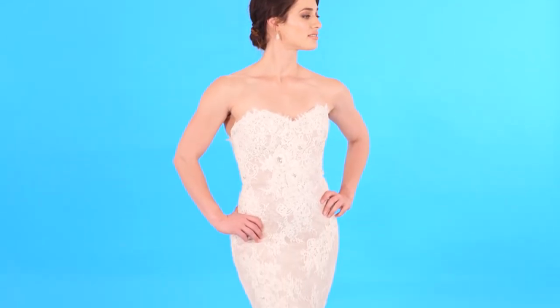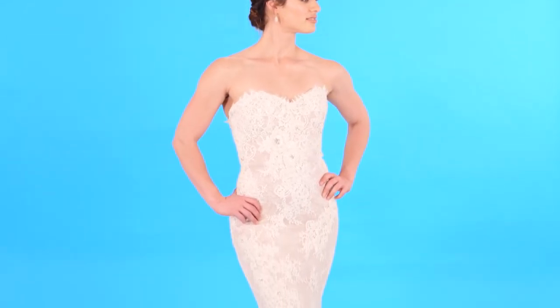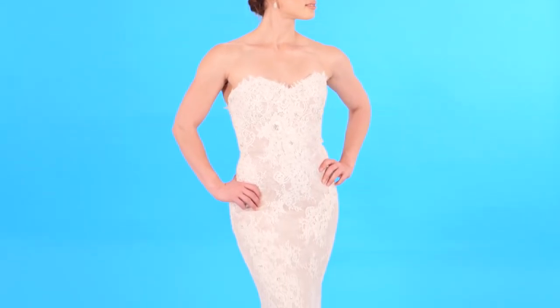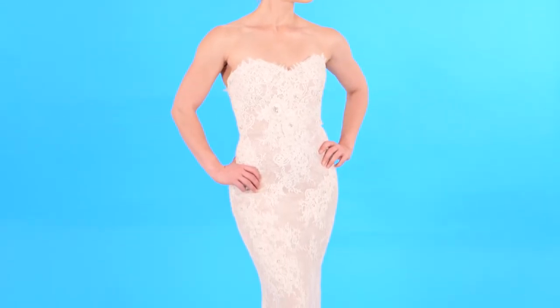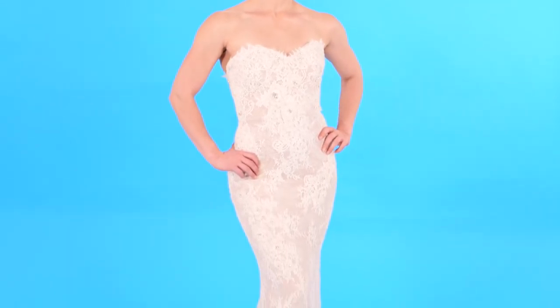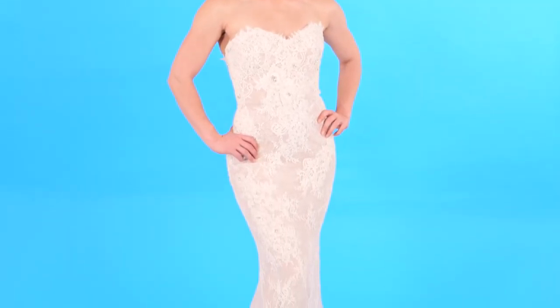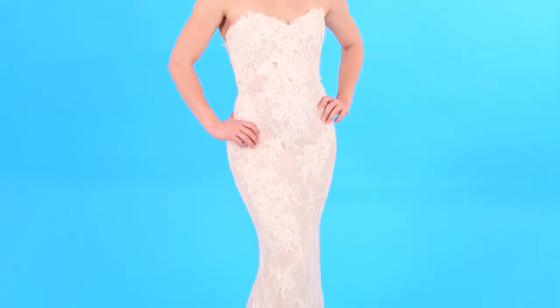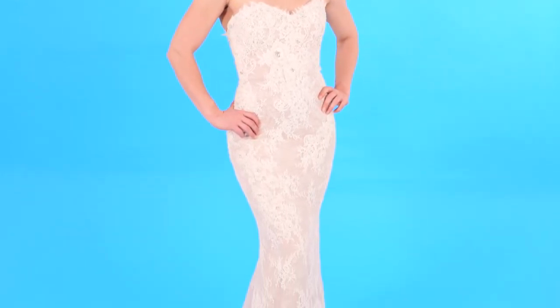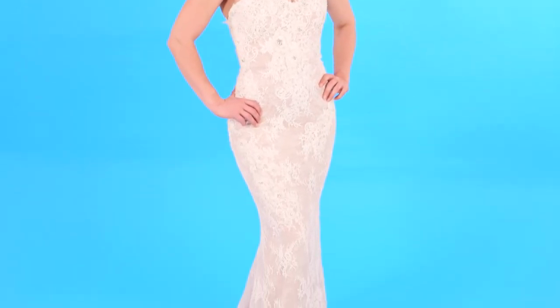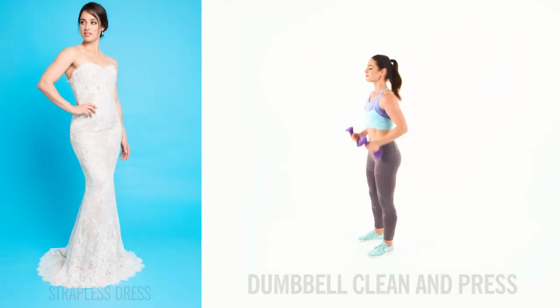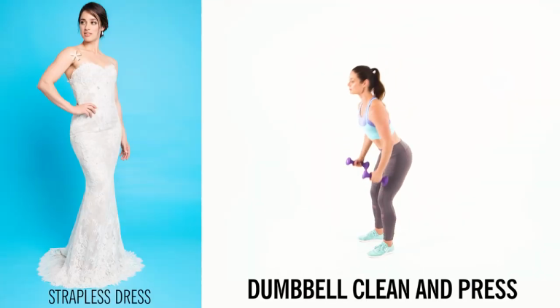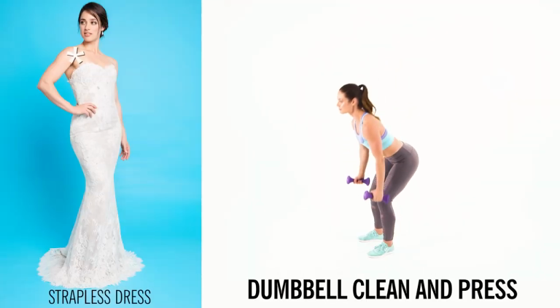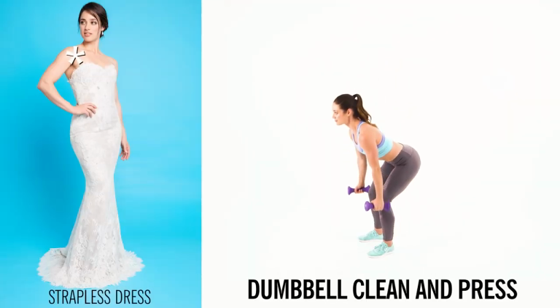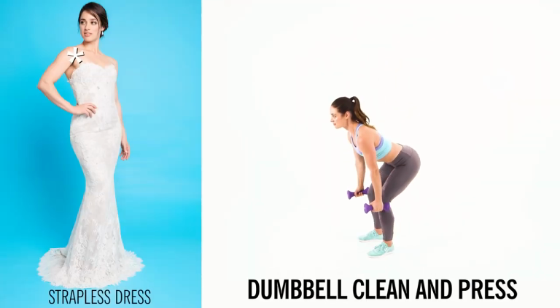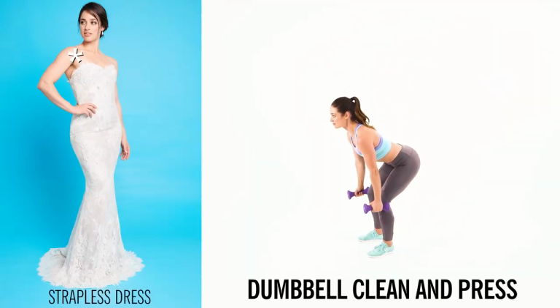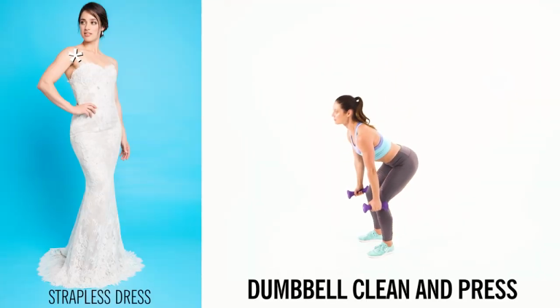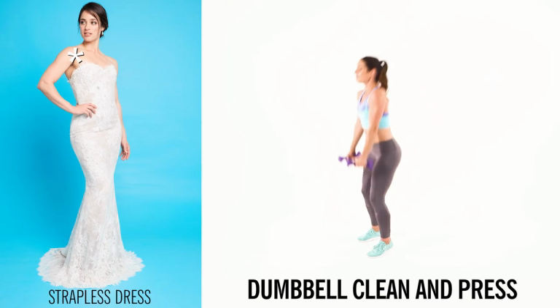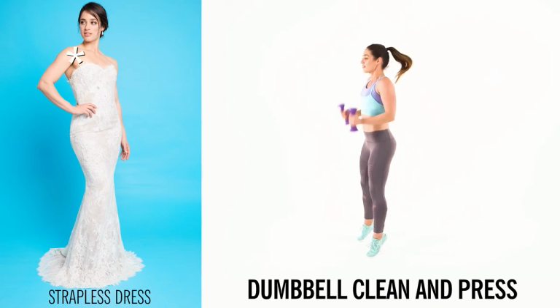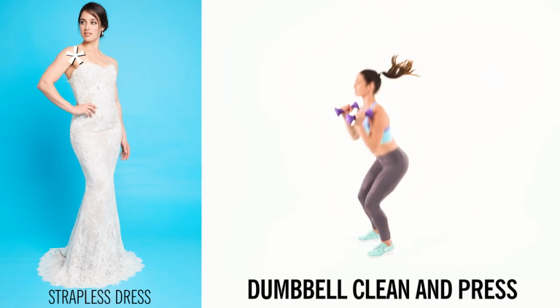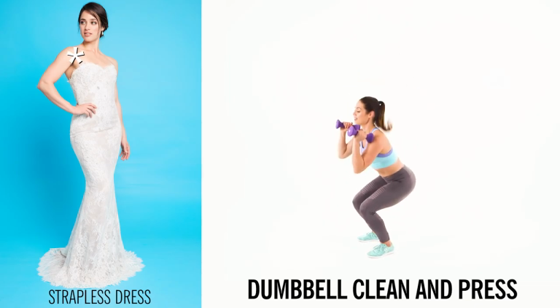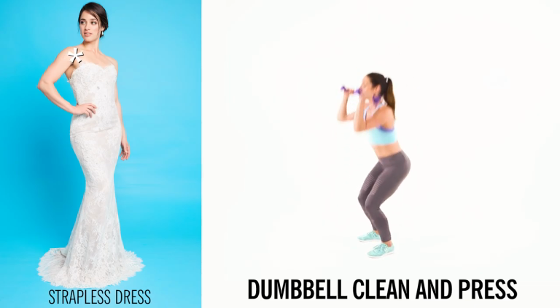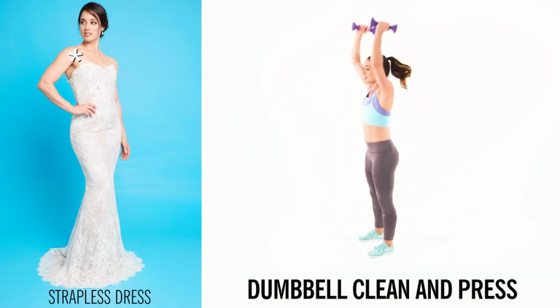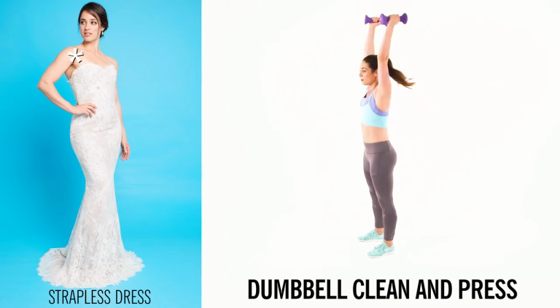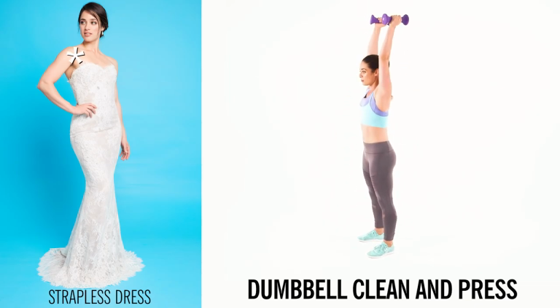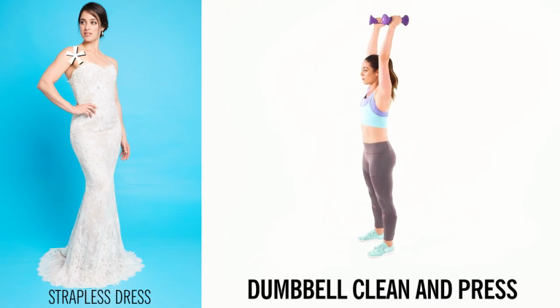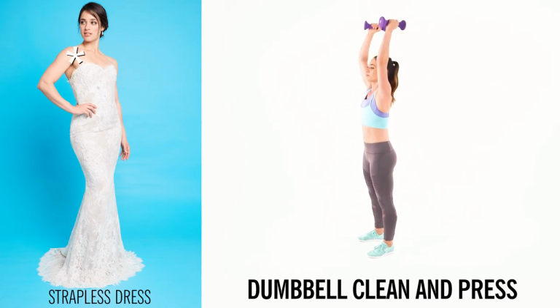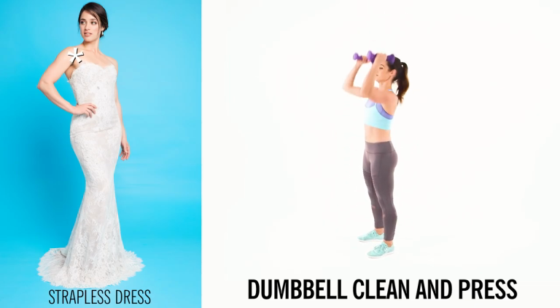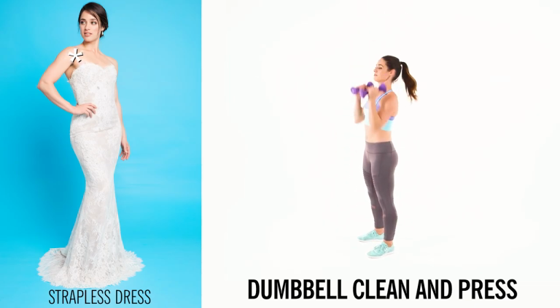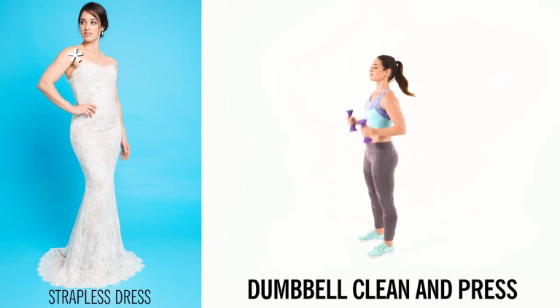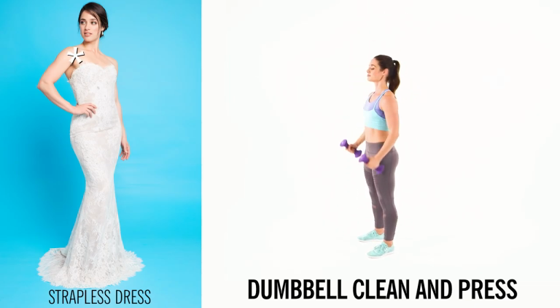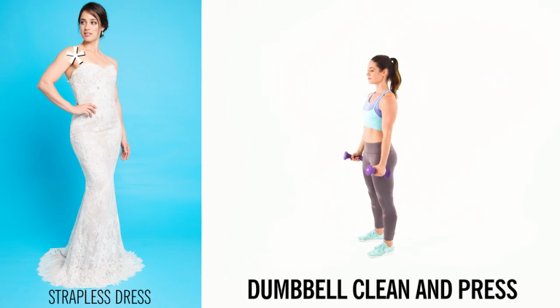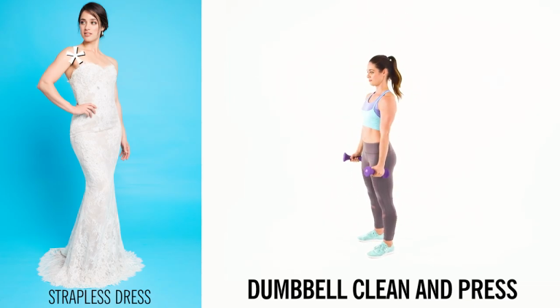If you're wearing a strapless dress, a dumbbell clean and press is going to work your chest muscles, your shoulders and your arms.